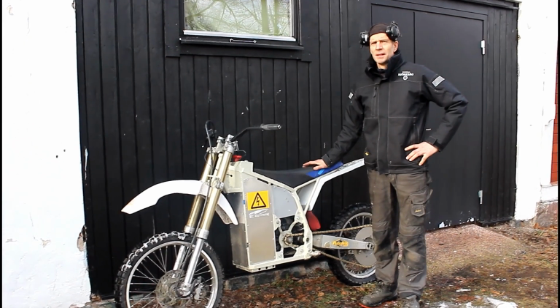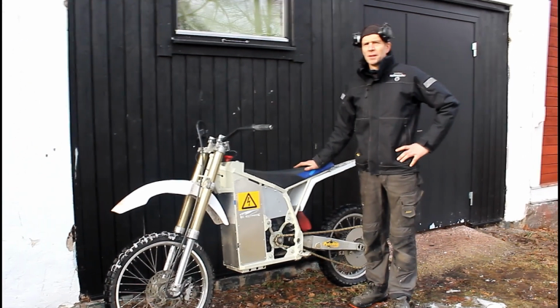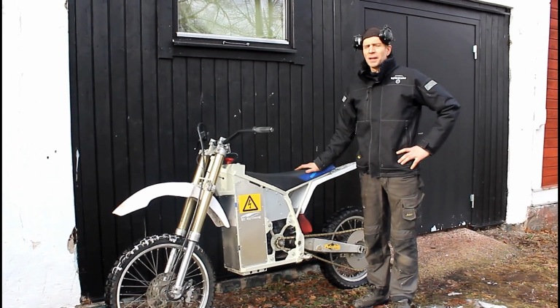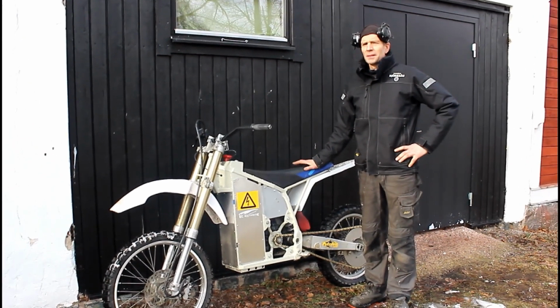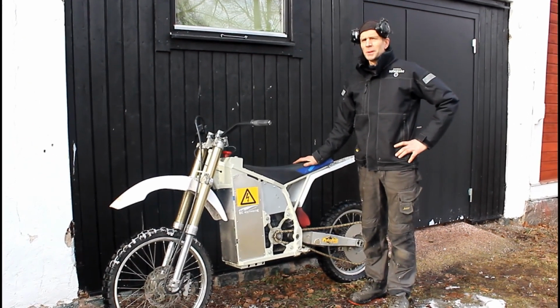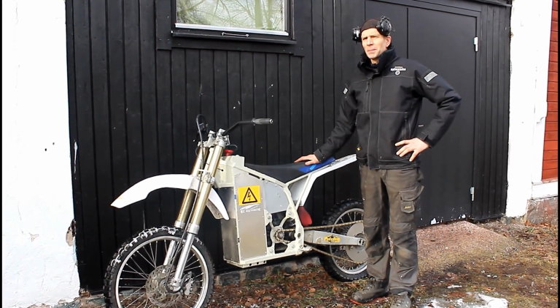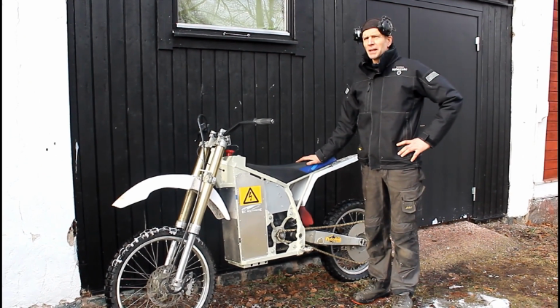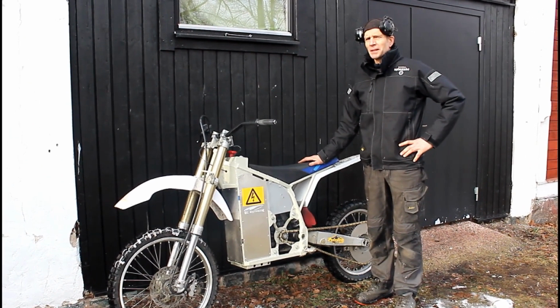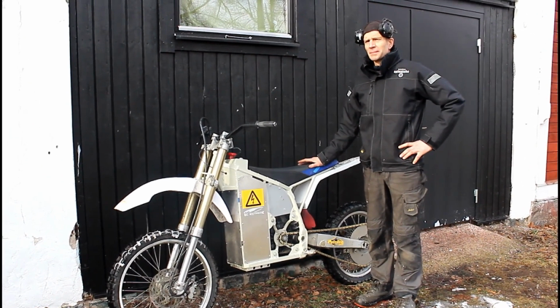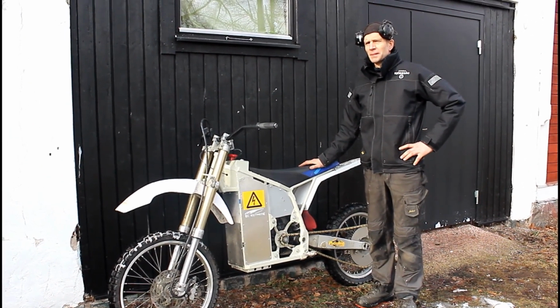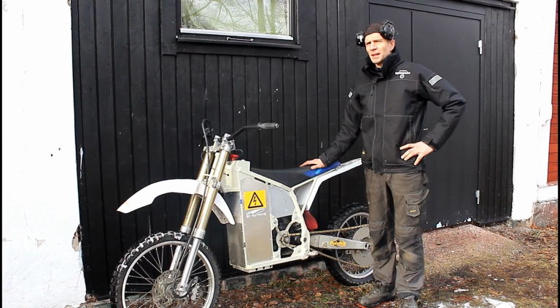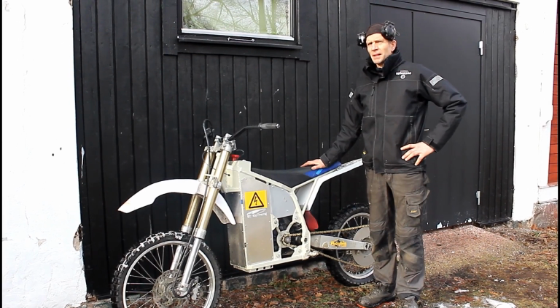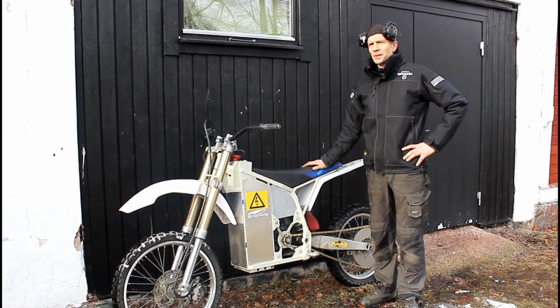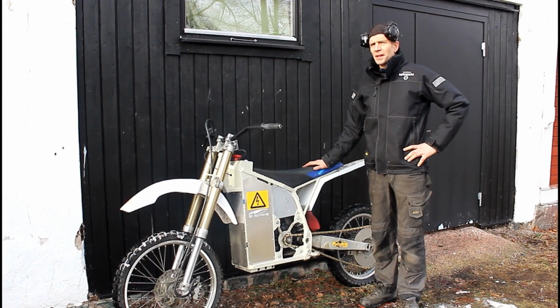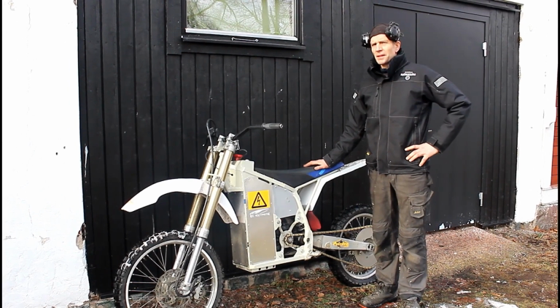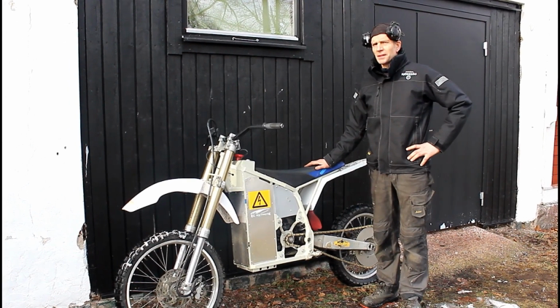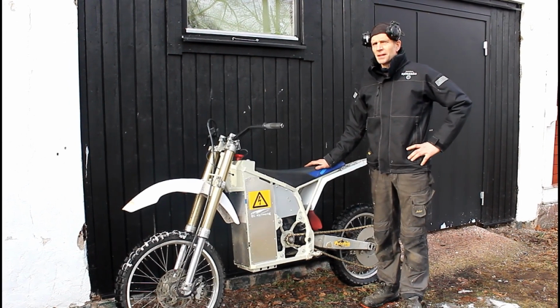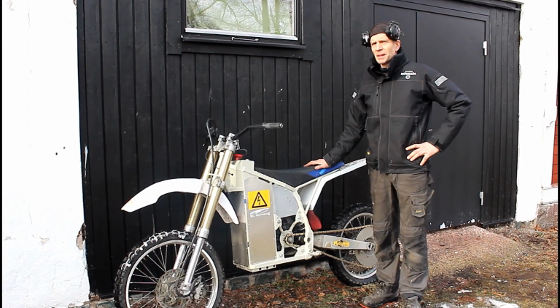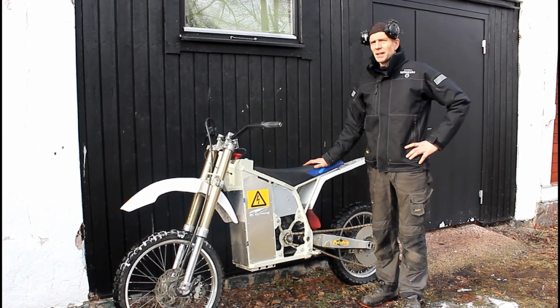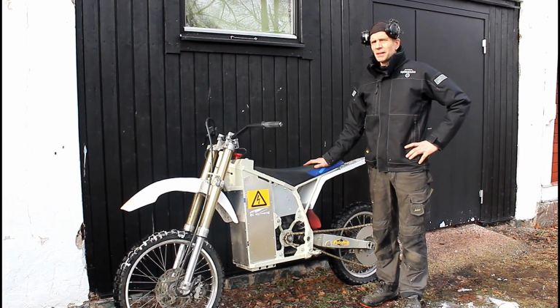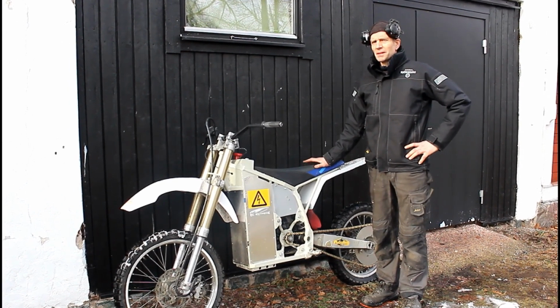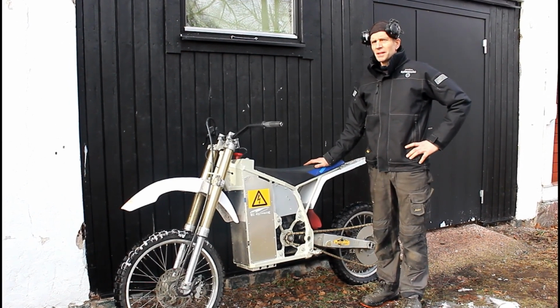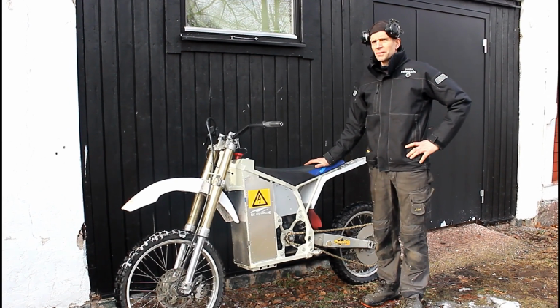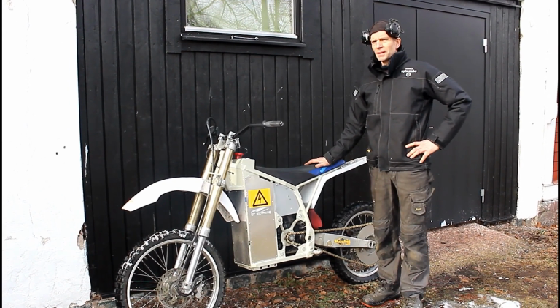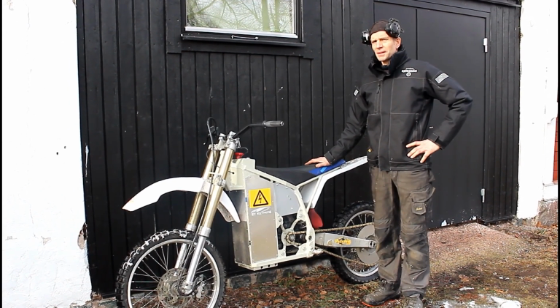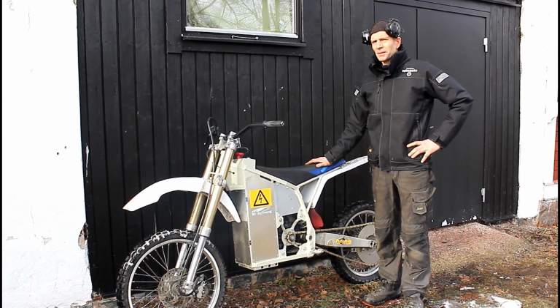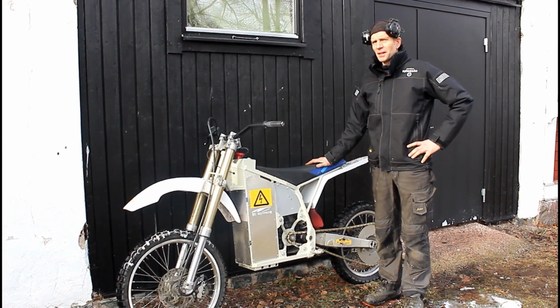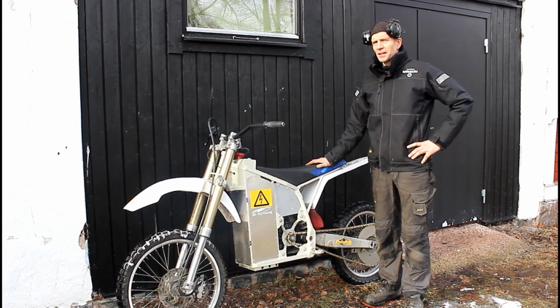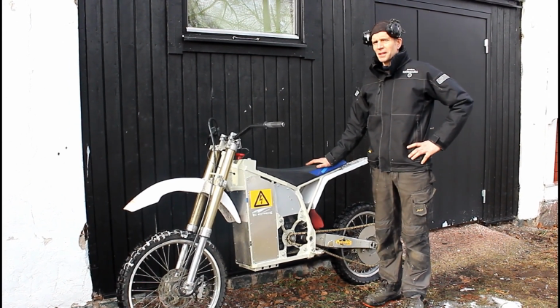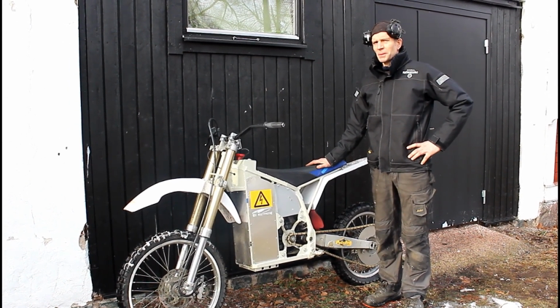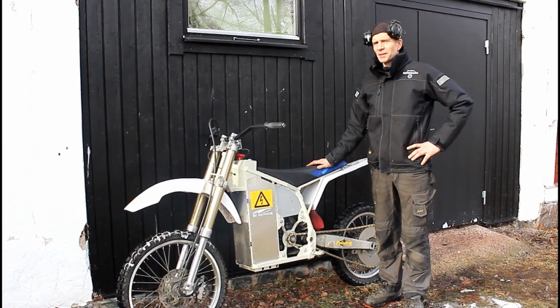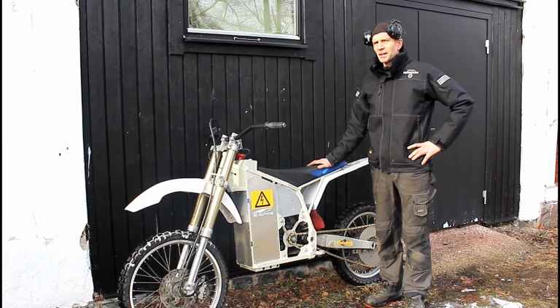Welcome back. Today is the big day — it's a test run of the electric motorcycle.